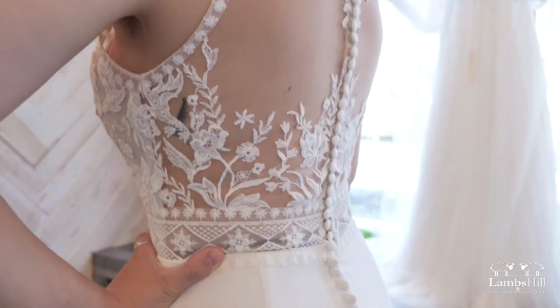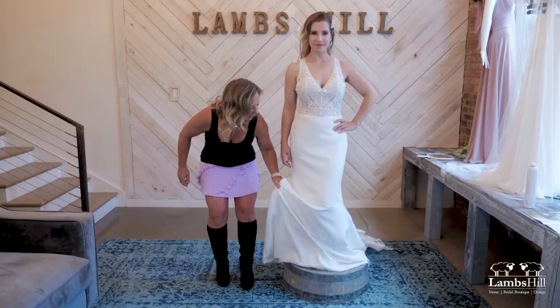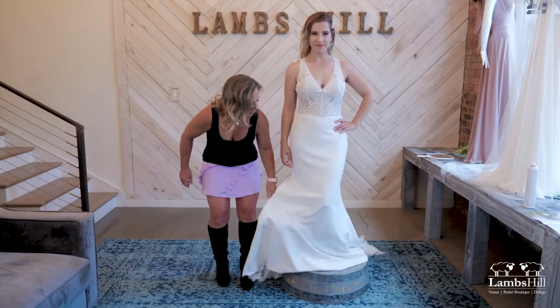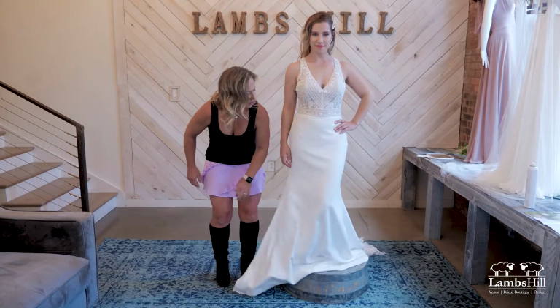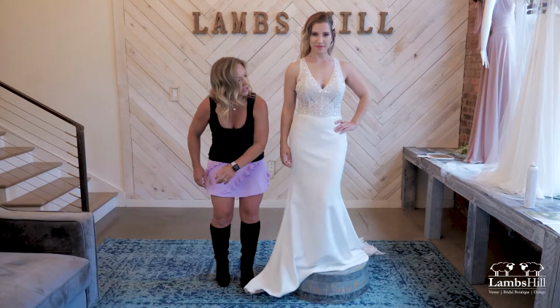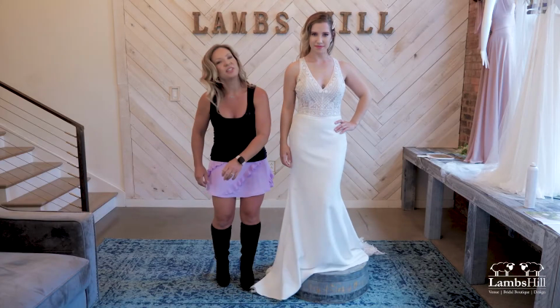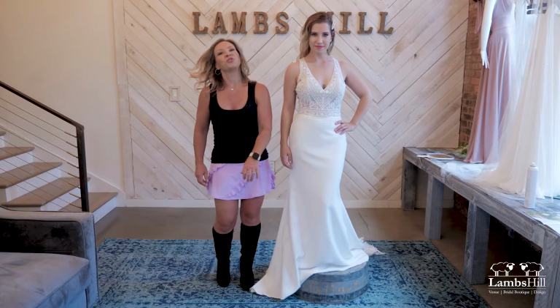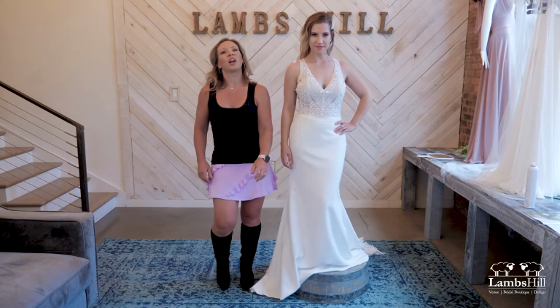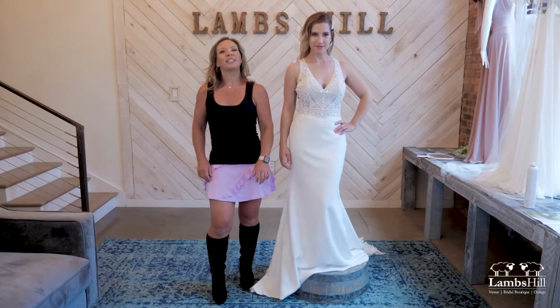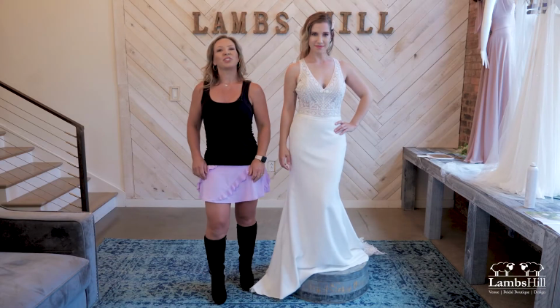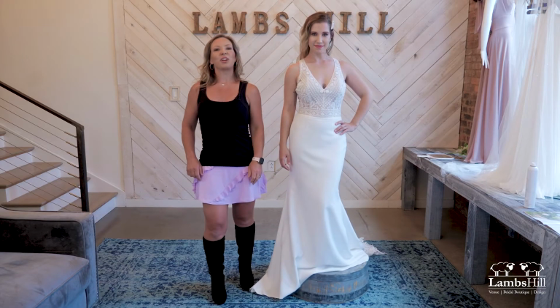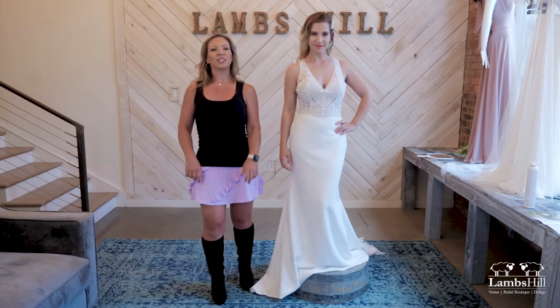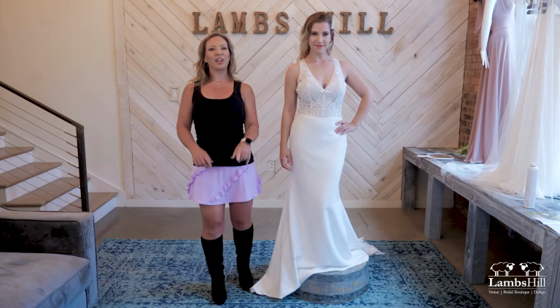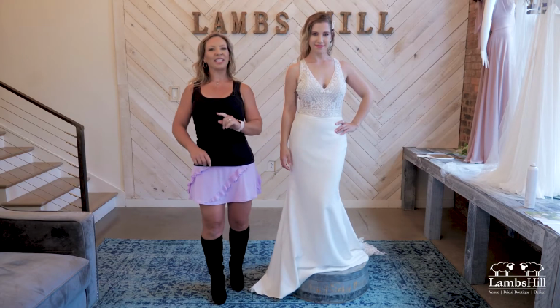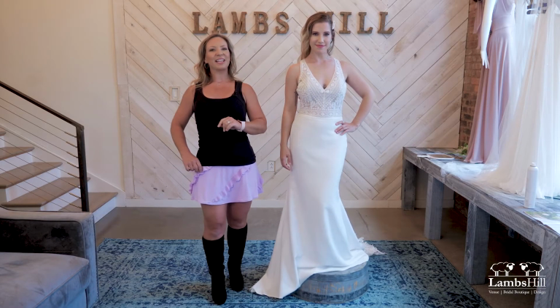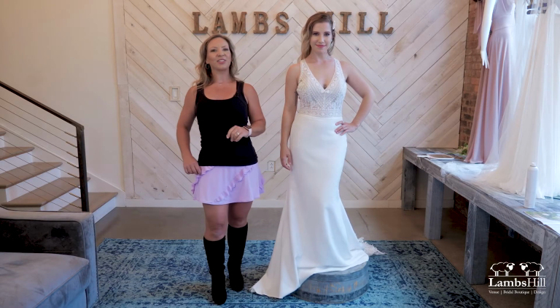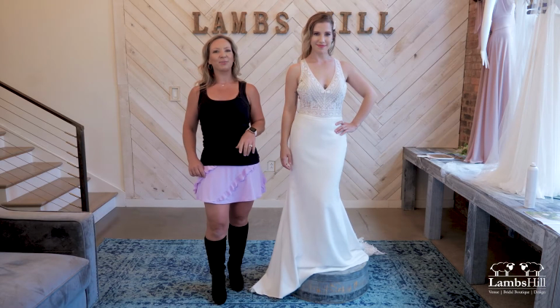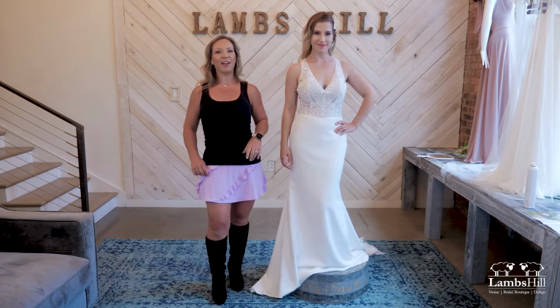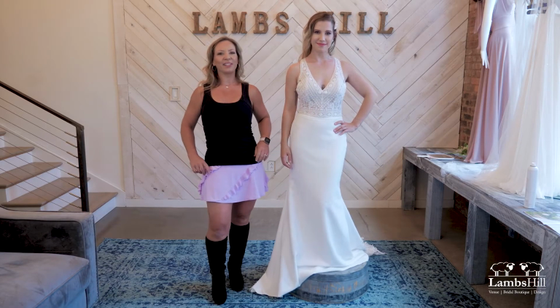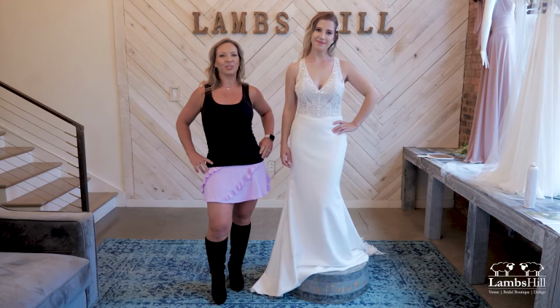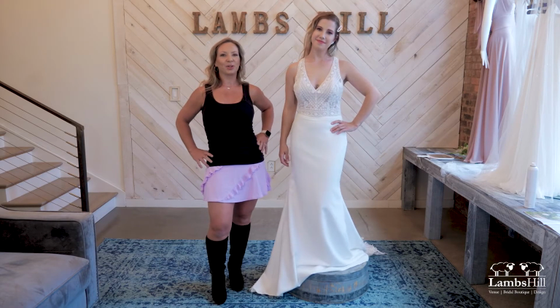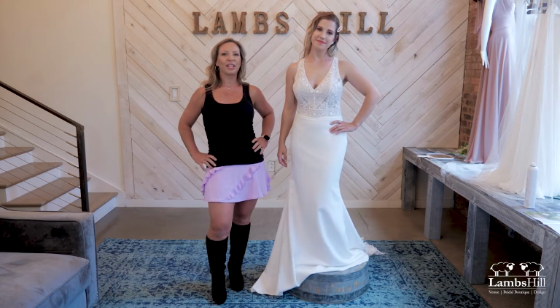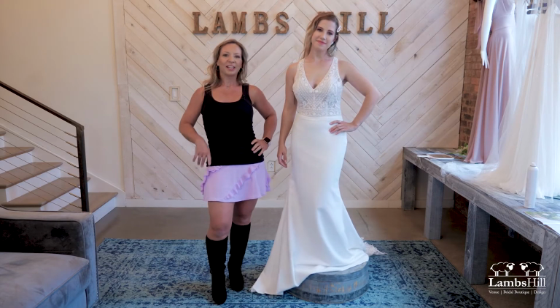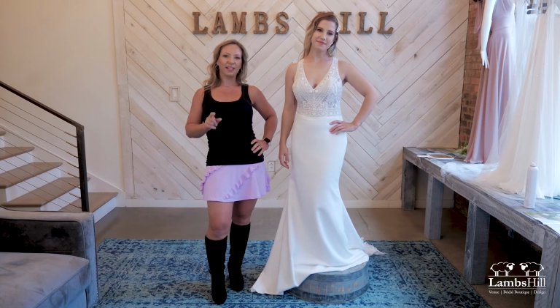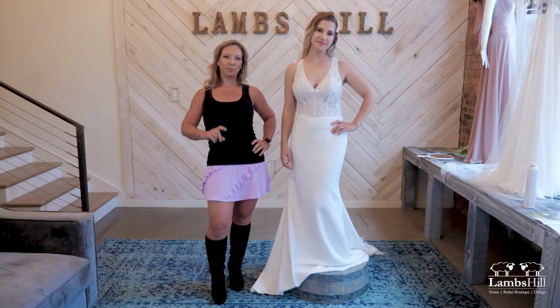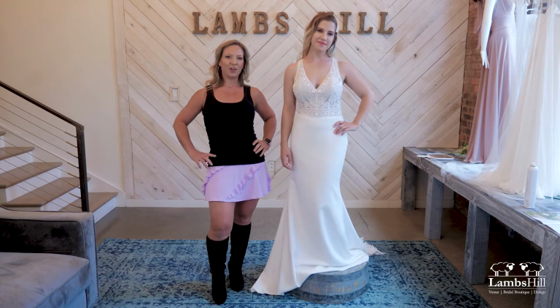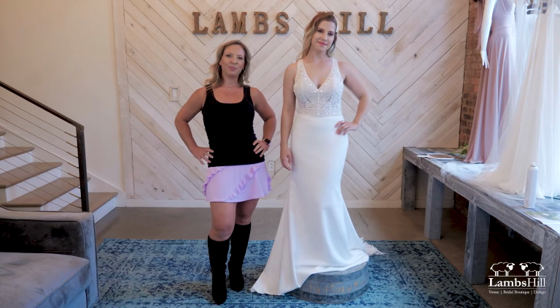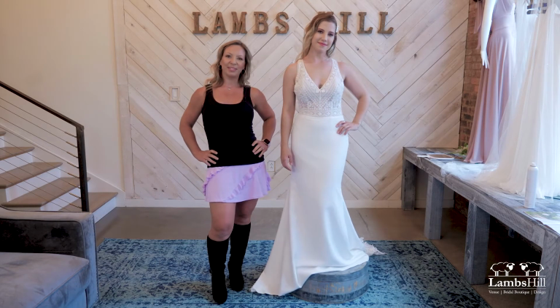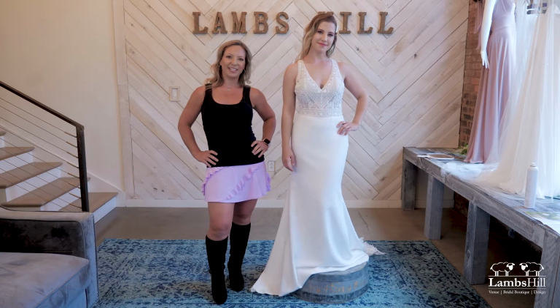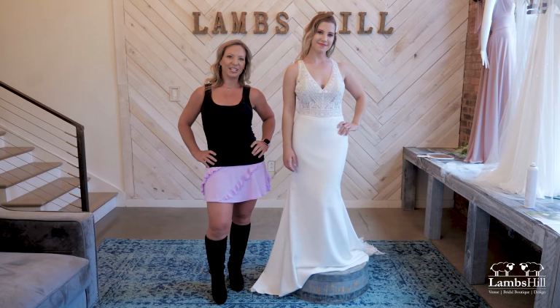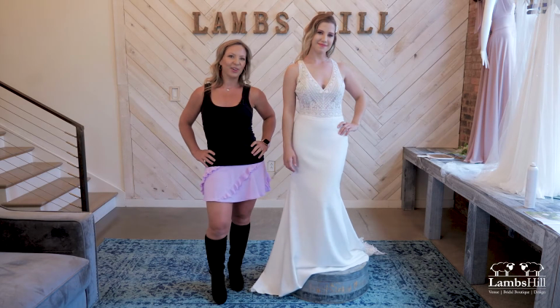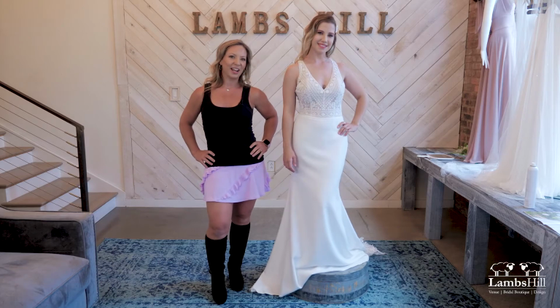If you're interested in trying this dress or anything else we have in the store, click below and we'll see you next Friday.